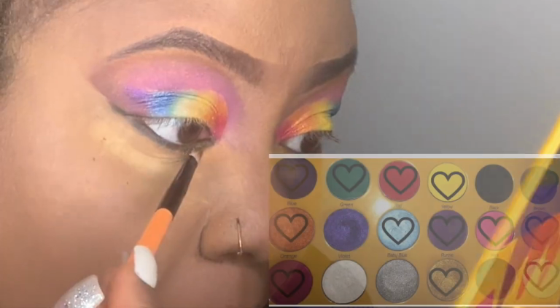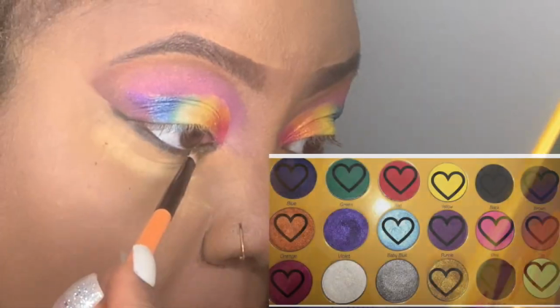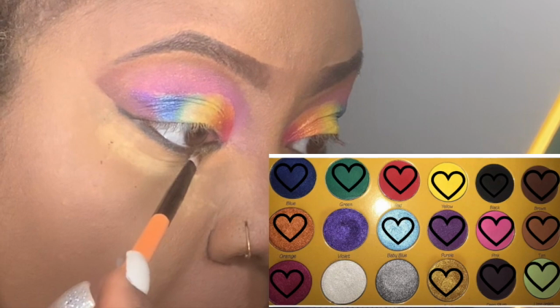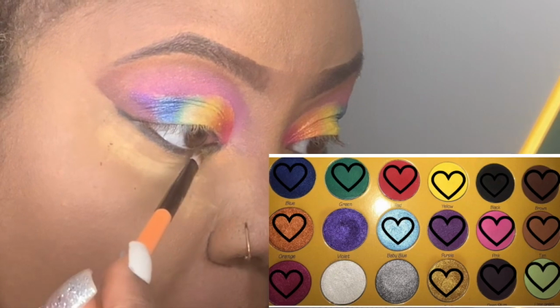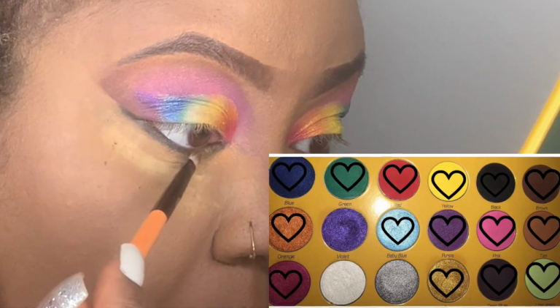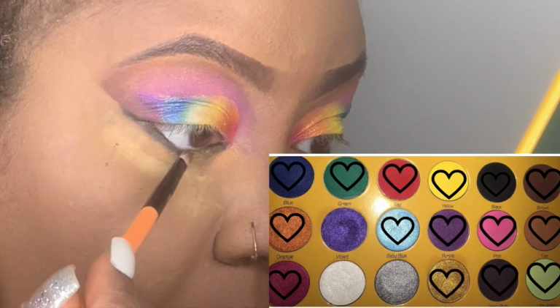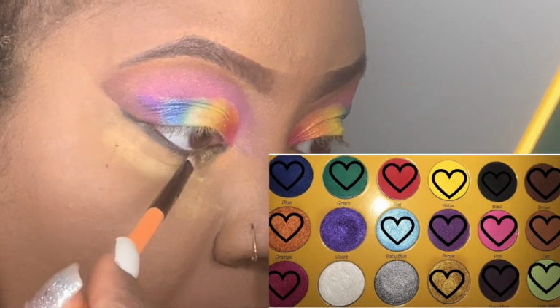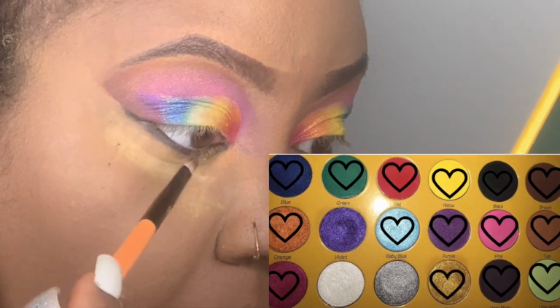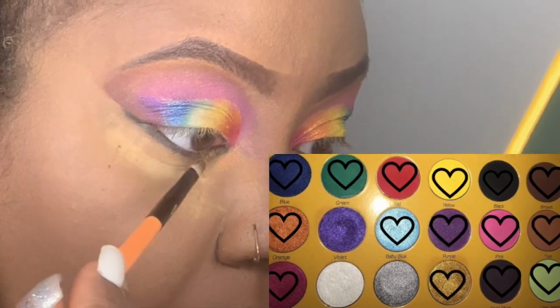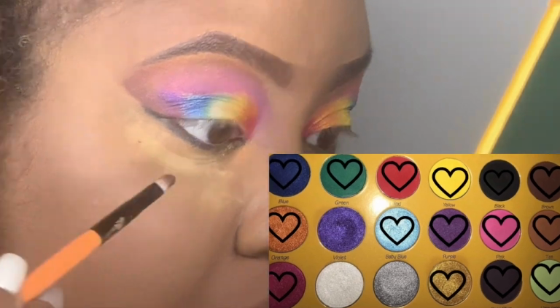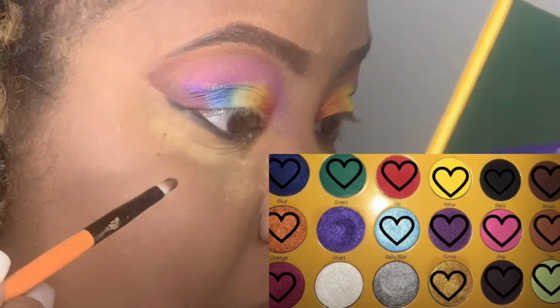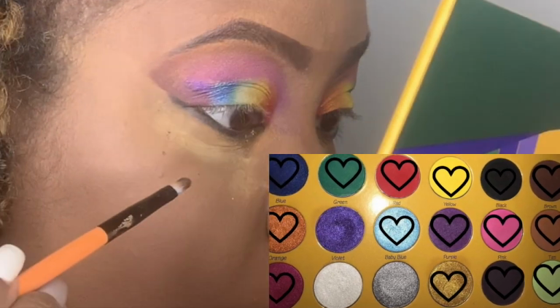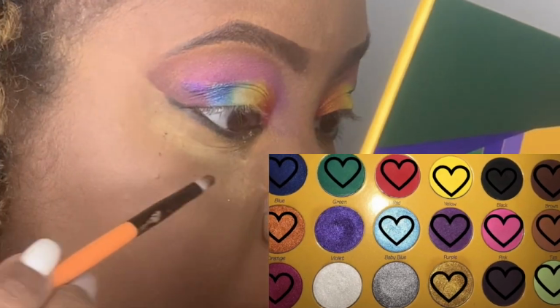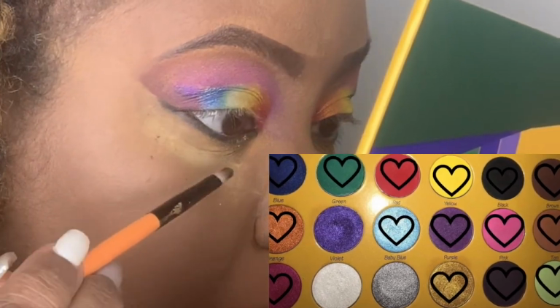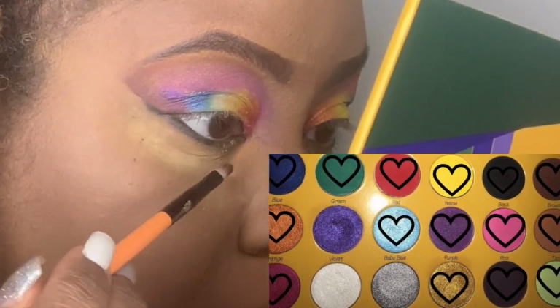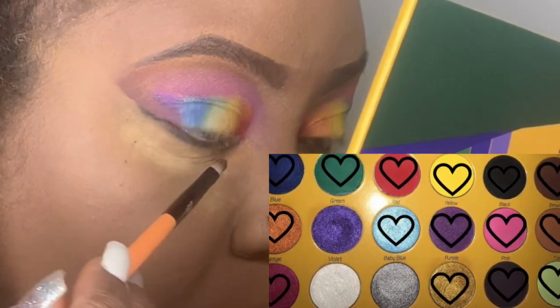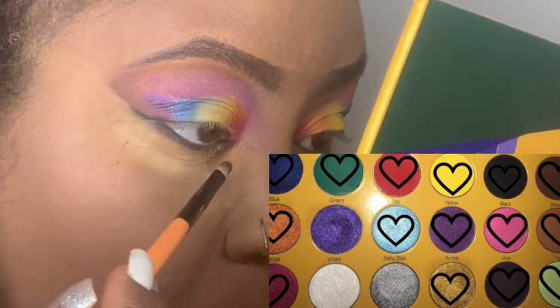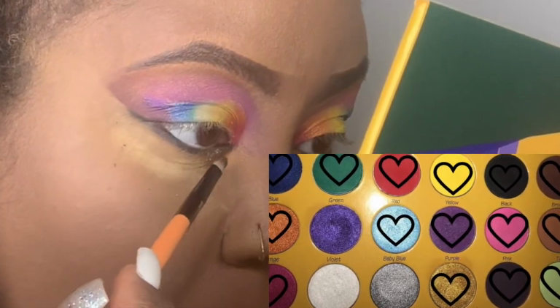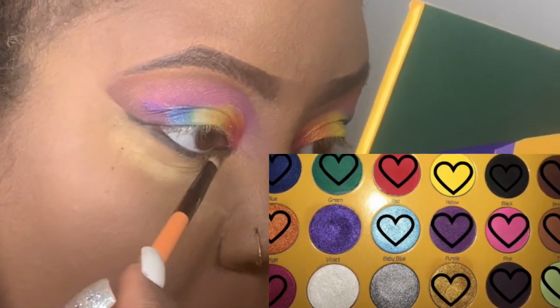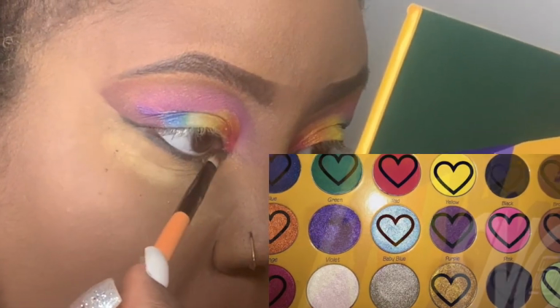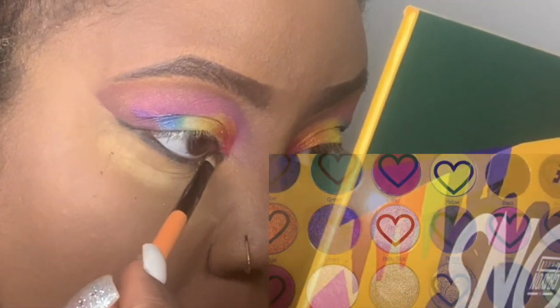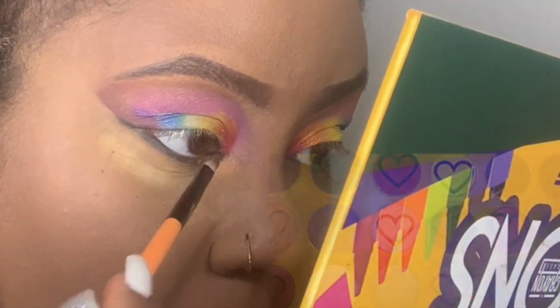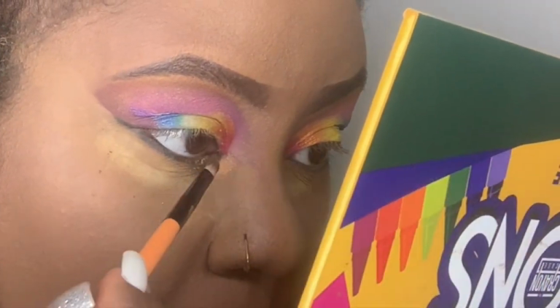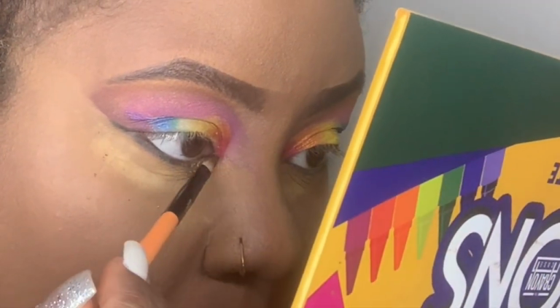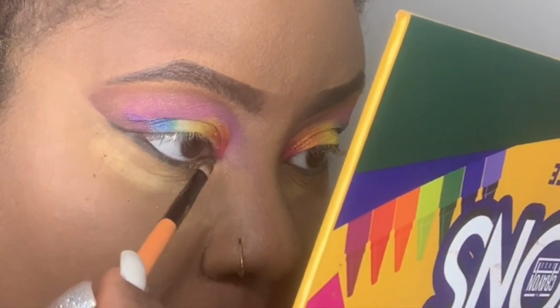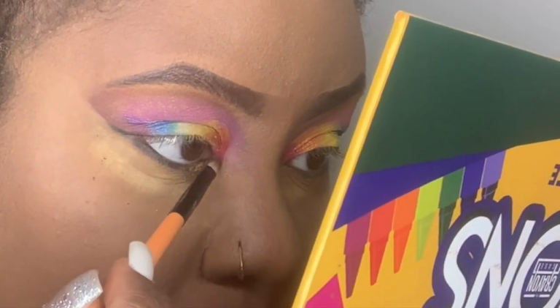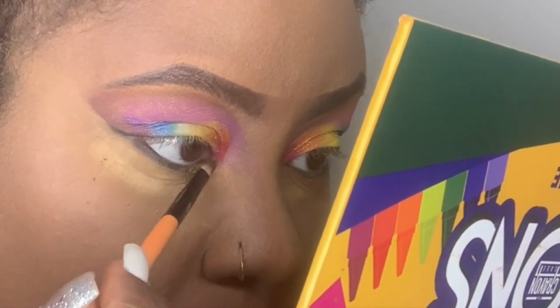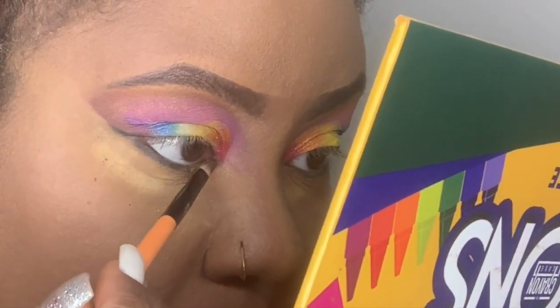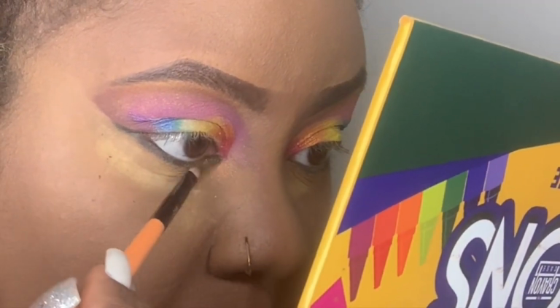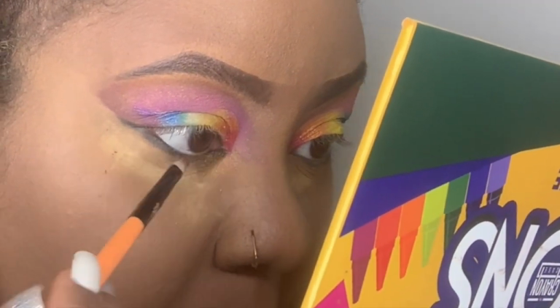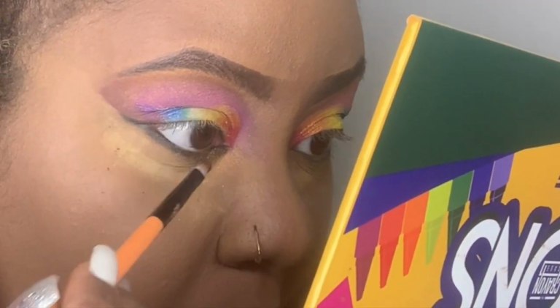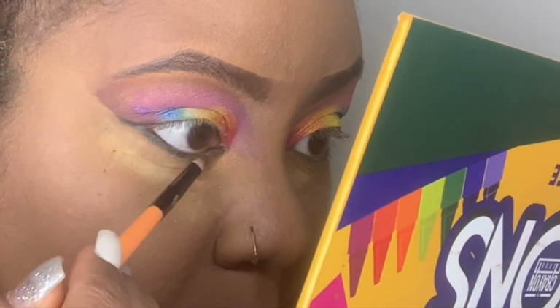I'm now taking the gold and putting it on my waterline right at the front.